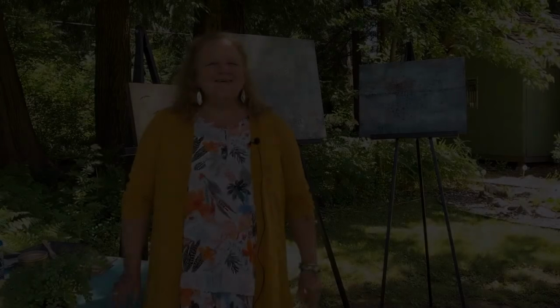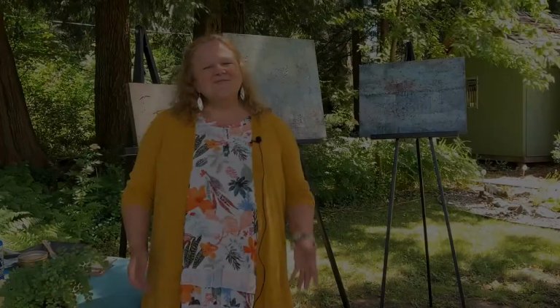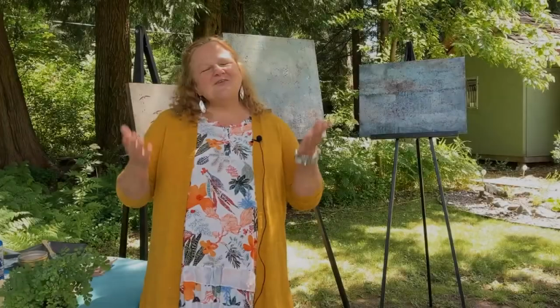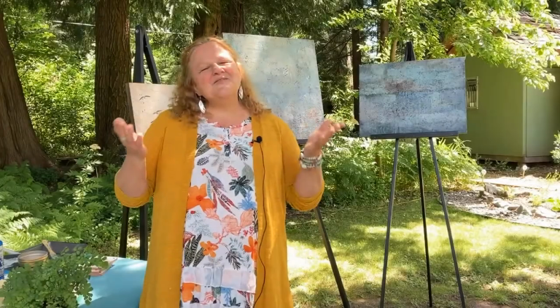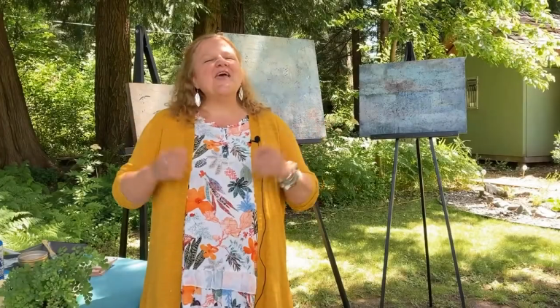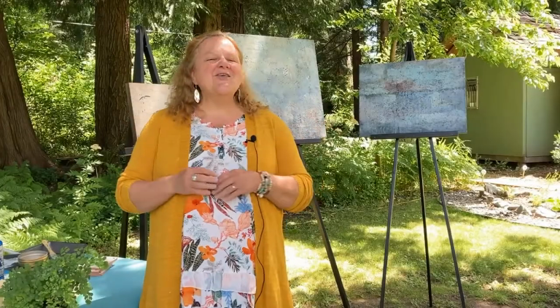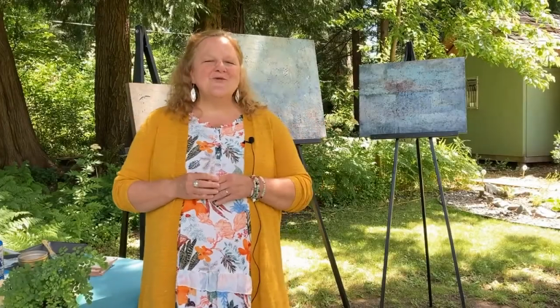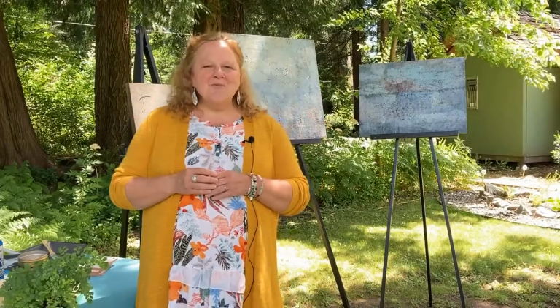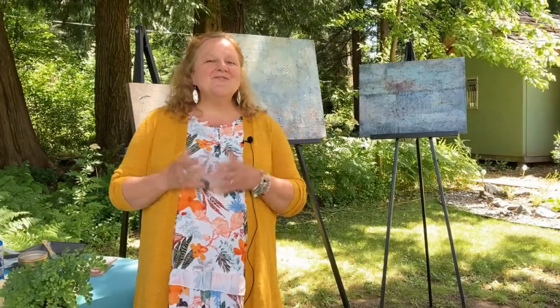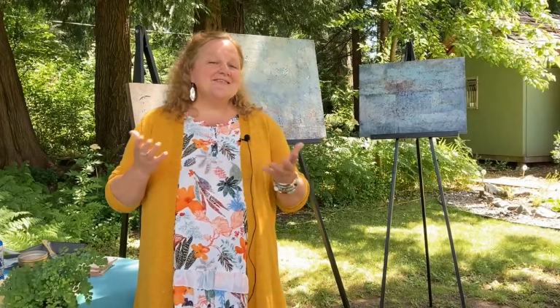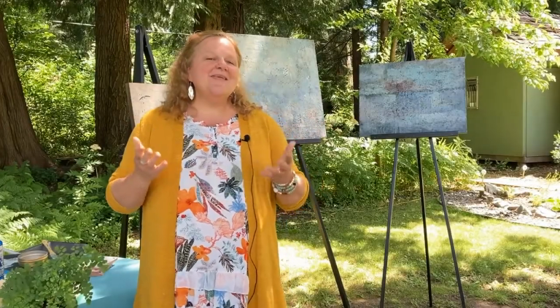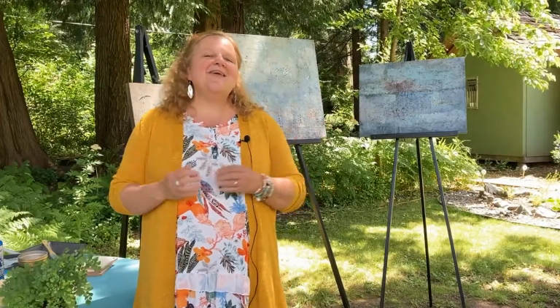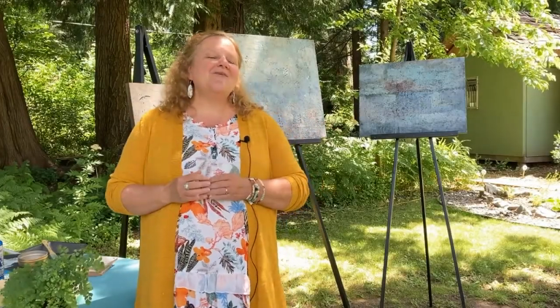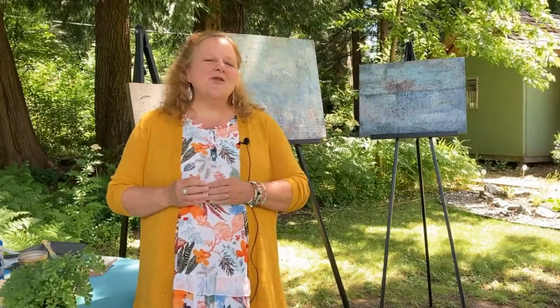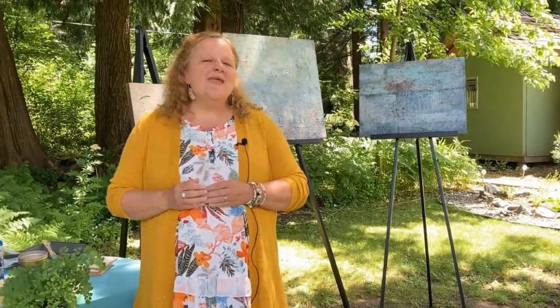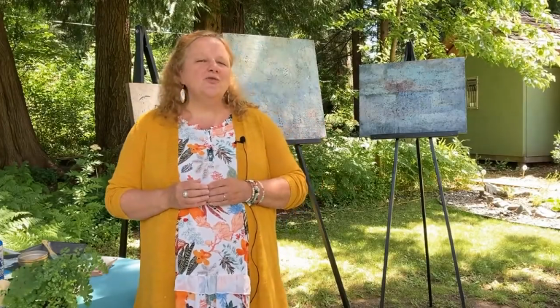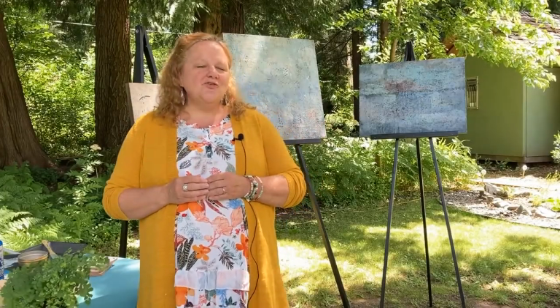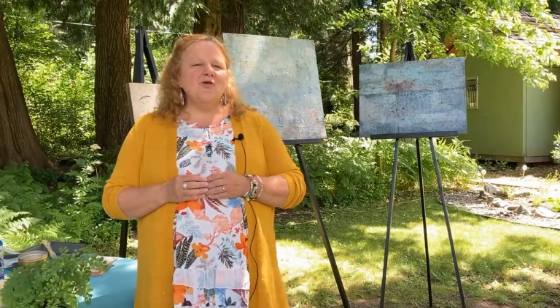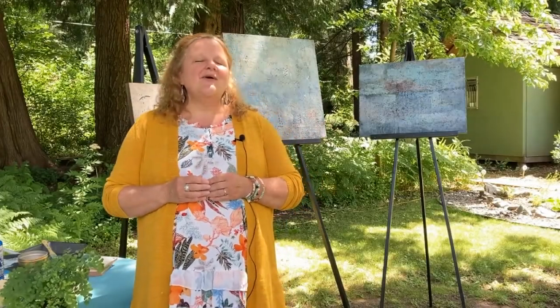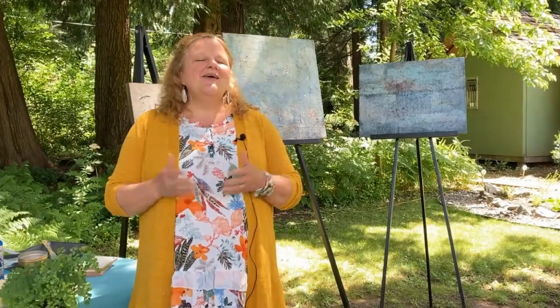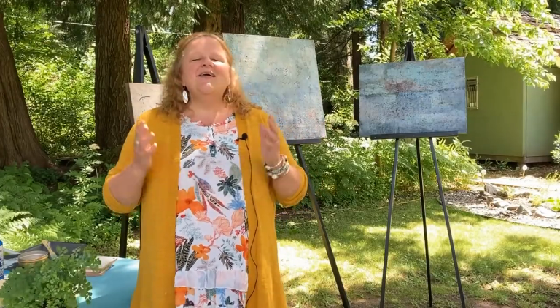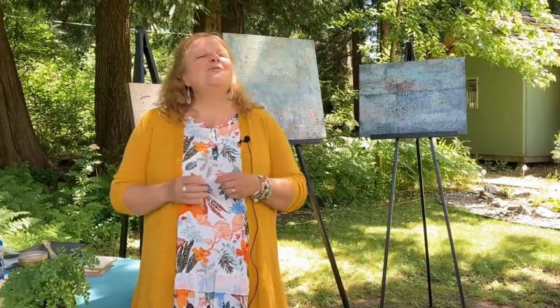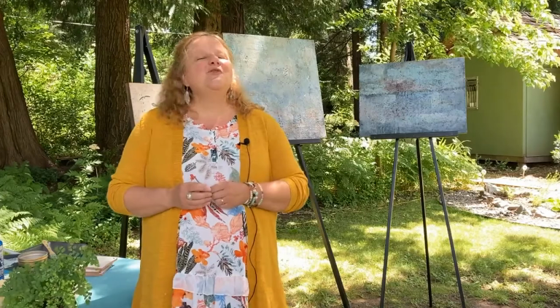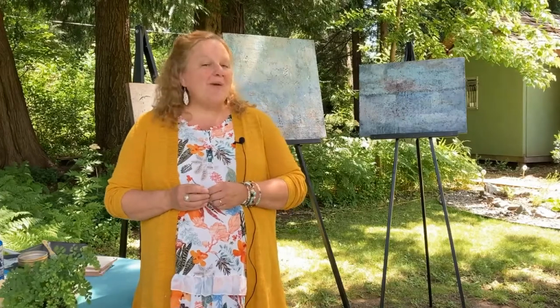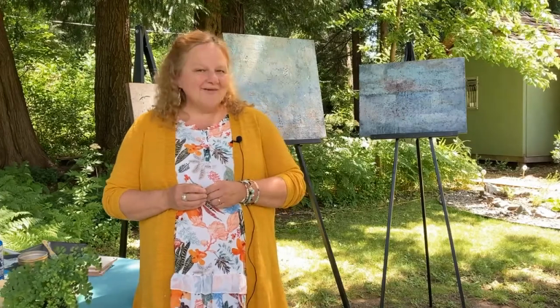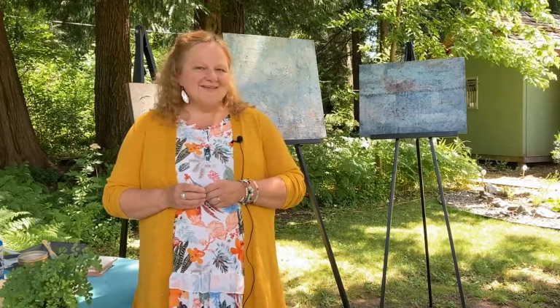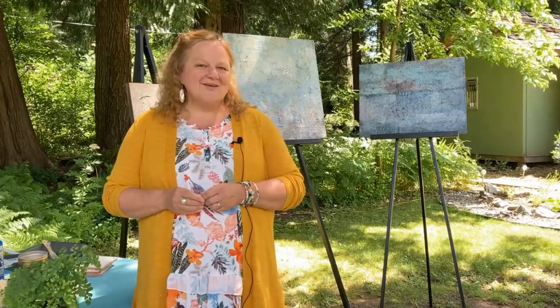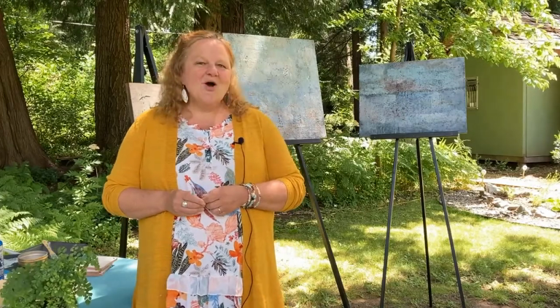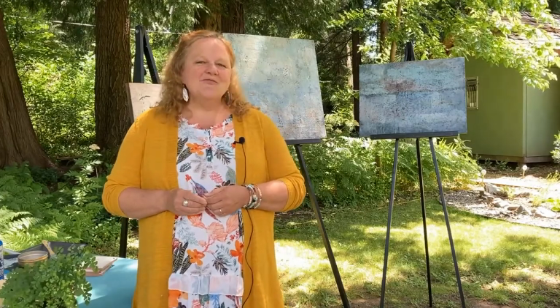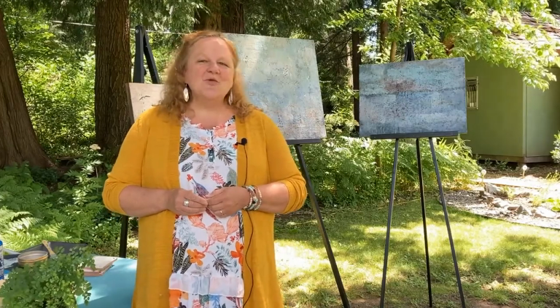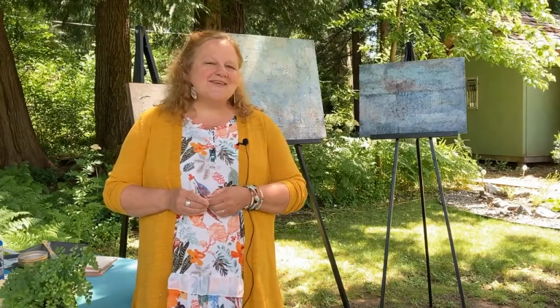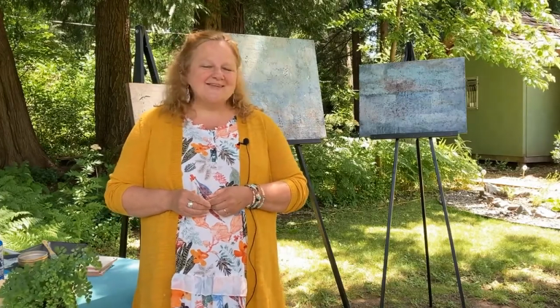Folks, I want to thank you for coming to visit me here at Greenwood Studio in the beautiful paradise of North Saanich.